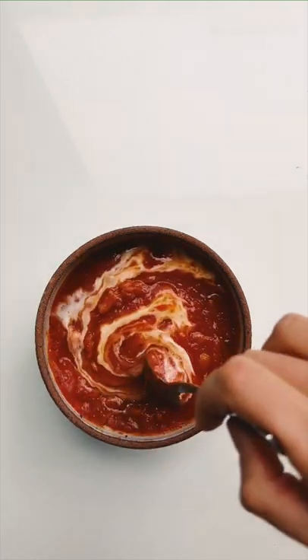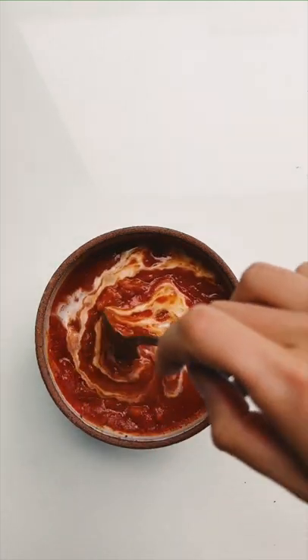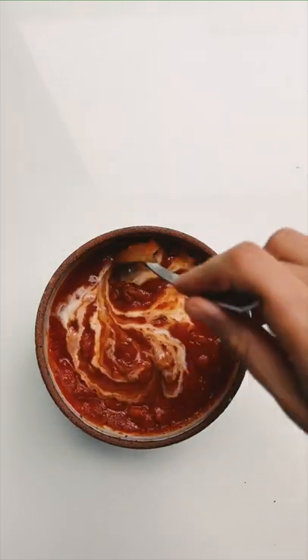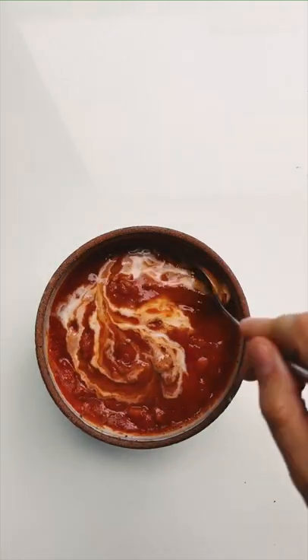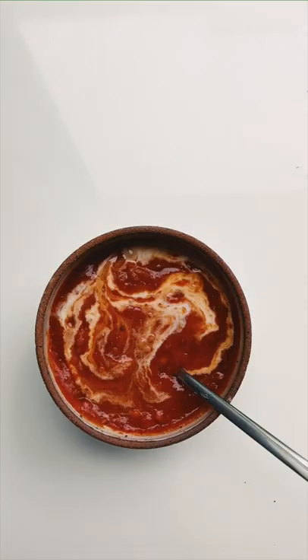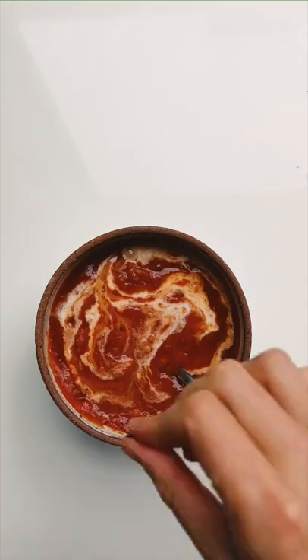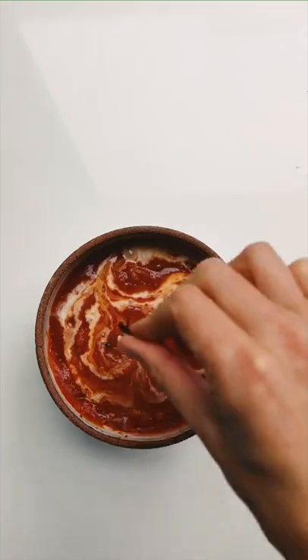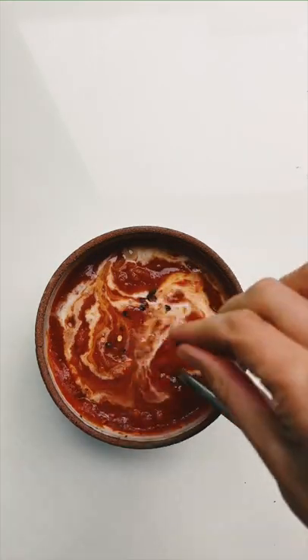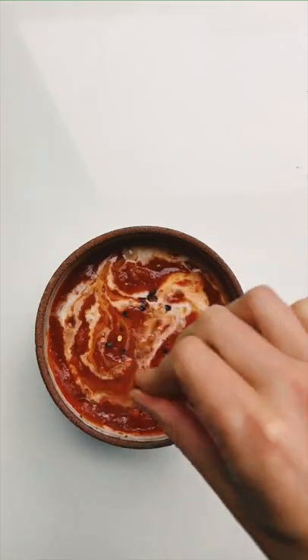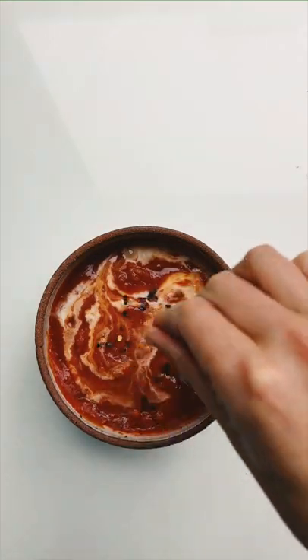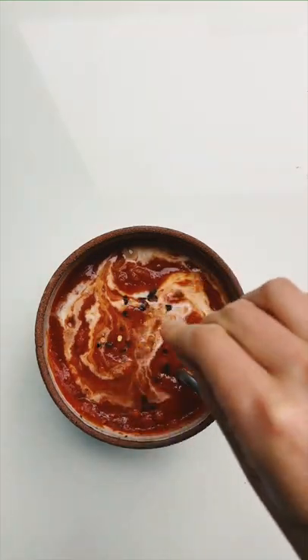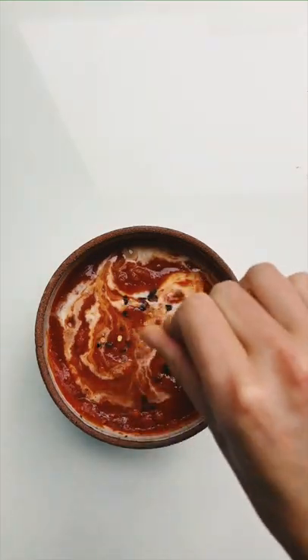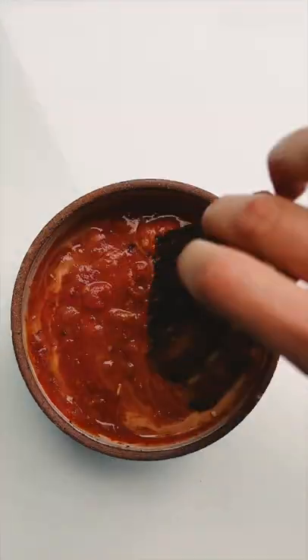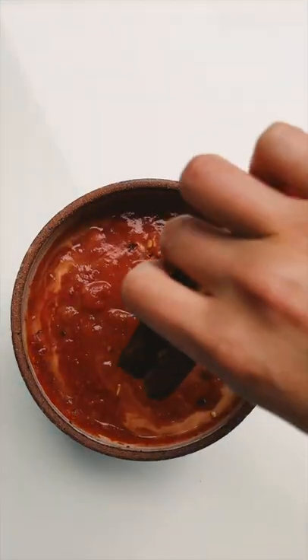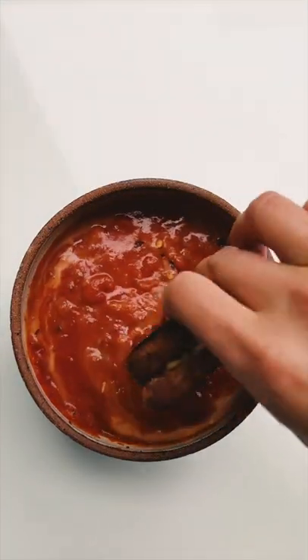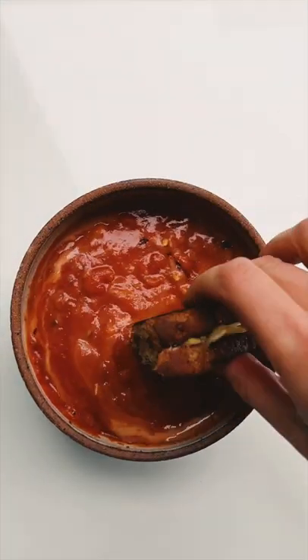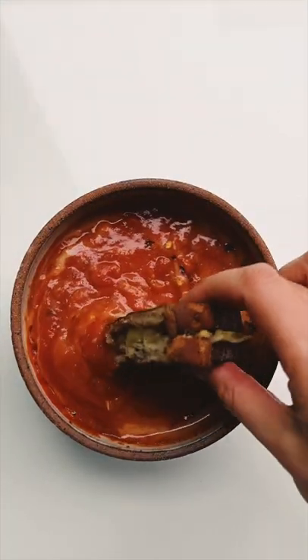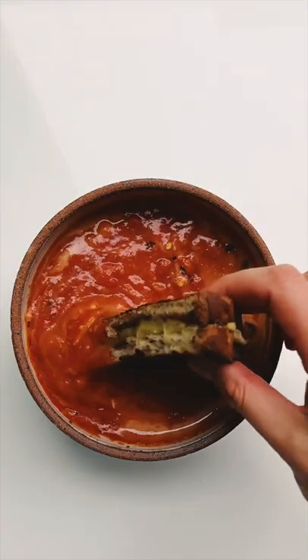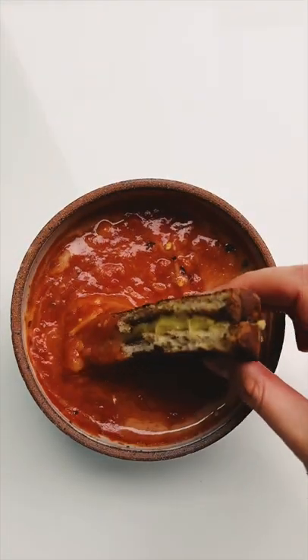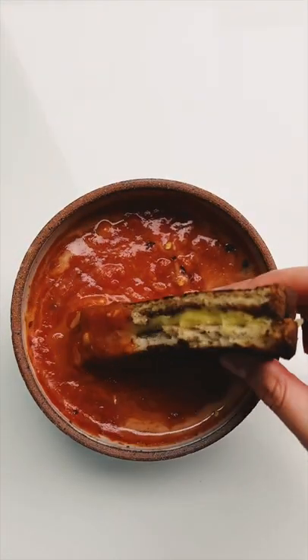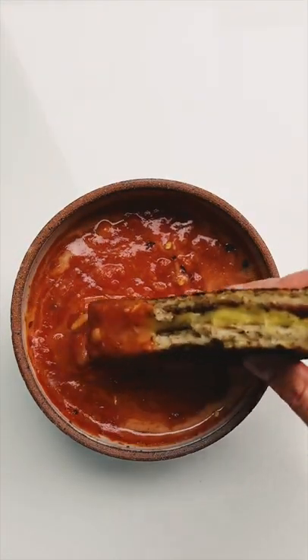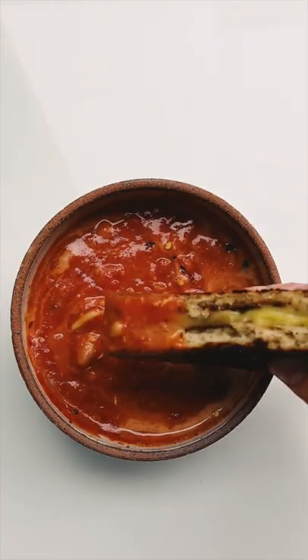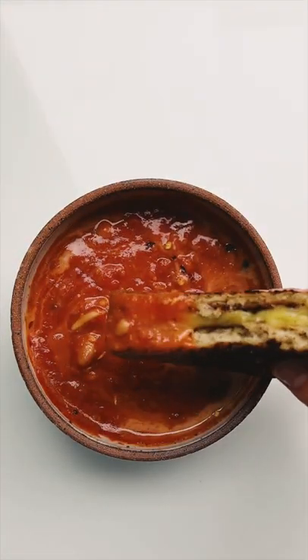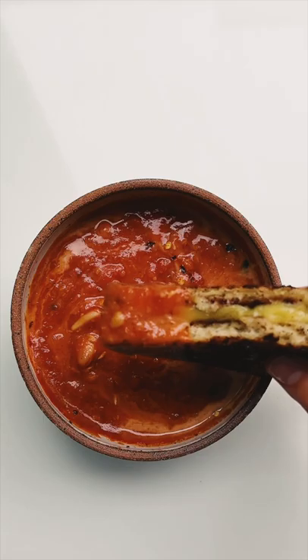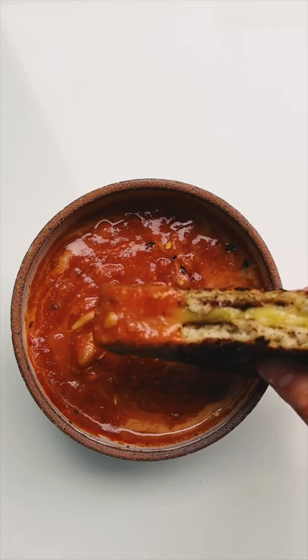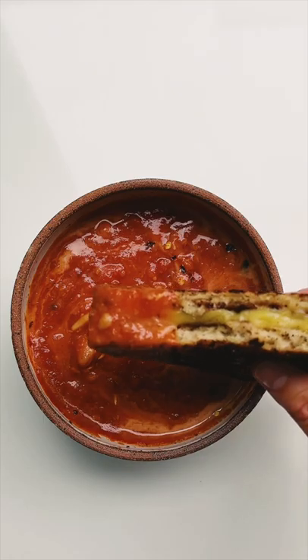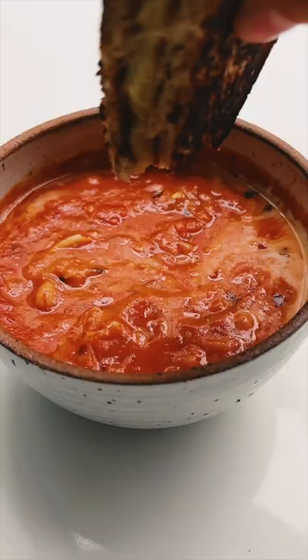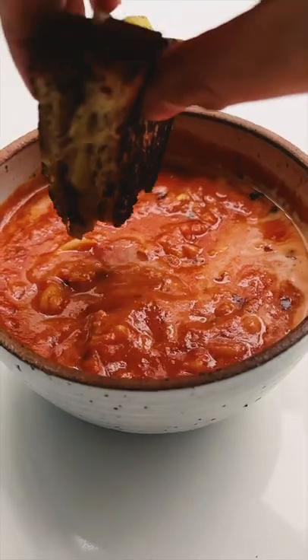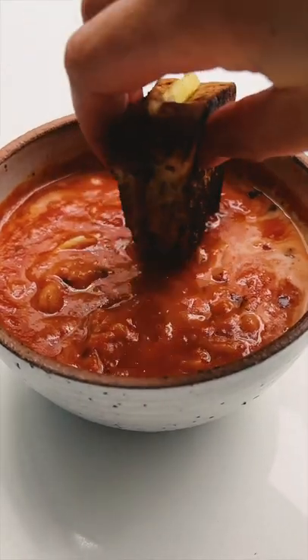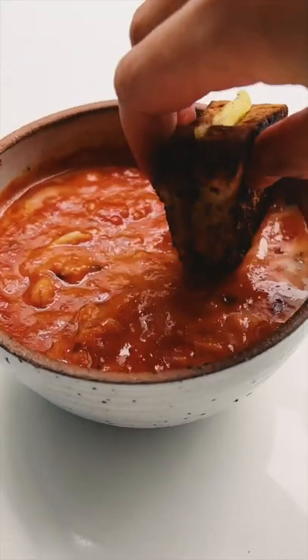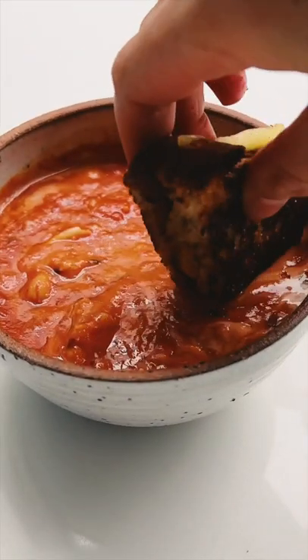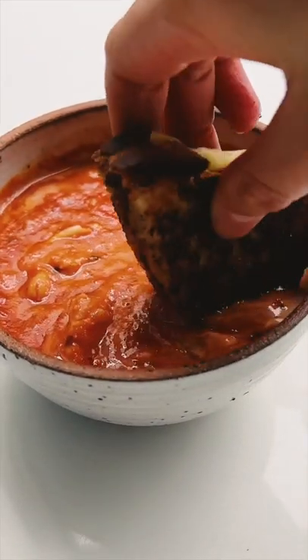We like ours with some coconut milk and red pepper flake. Dip that sandwich in and go to town. Enjoy!